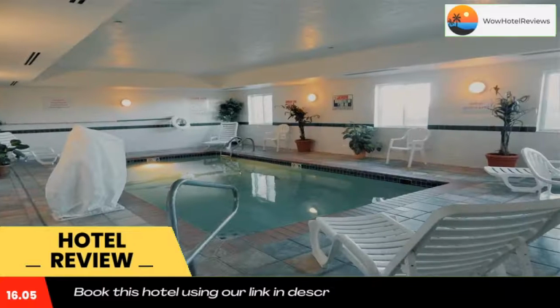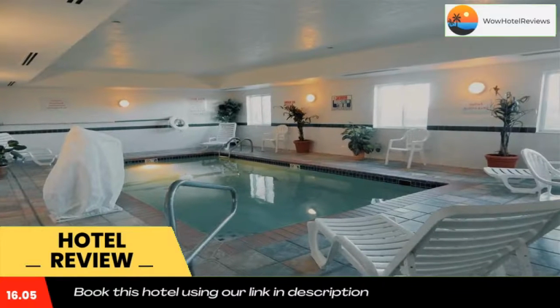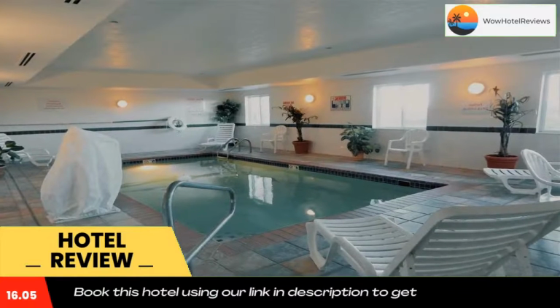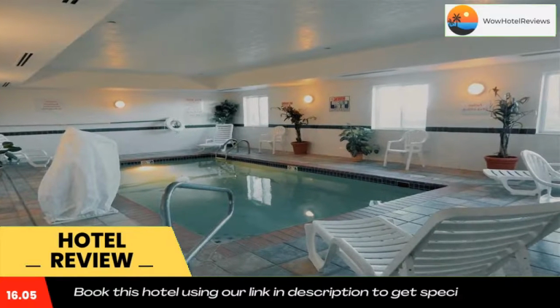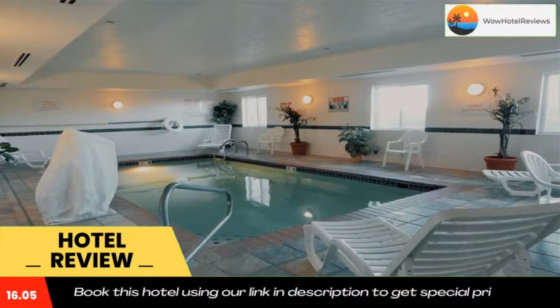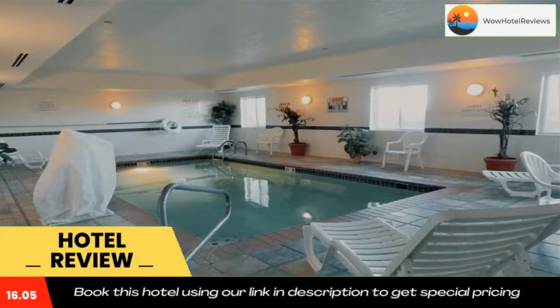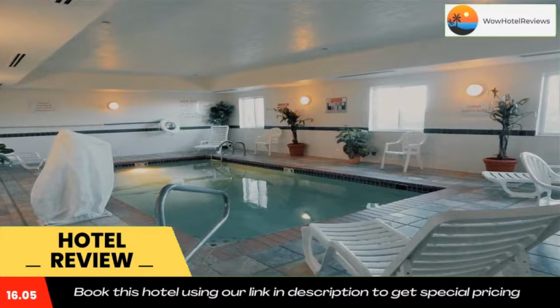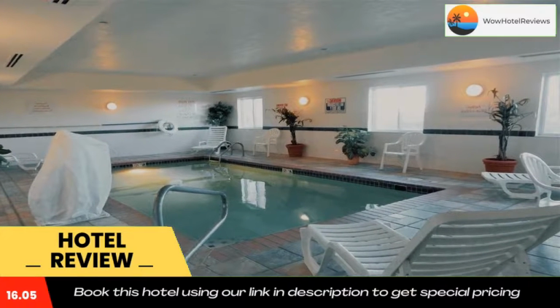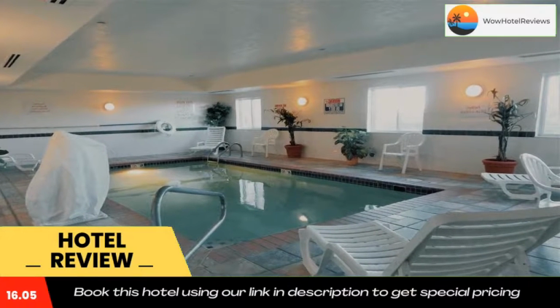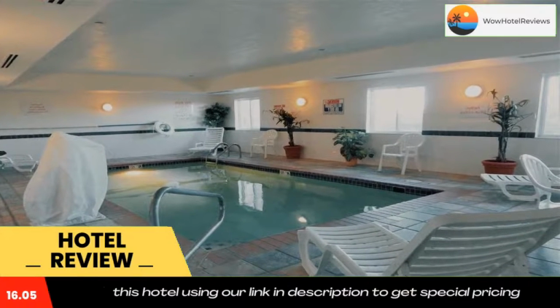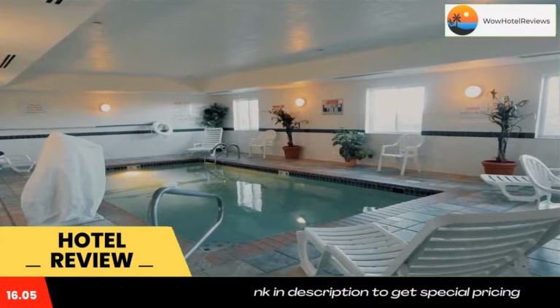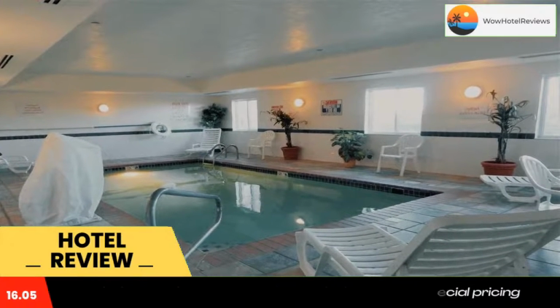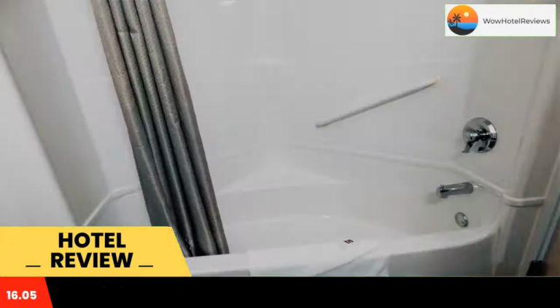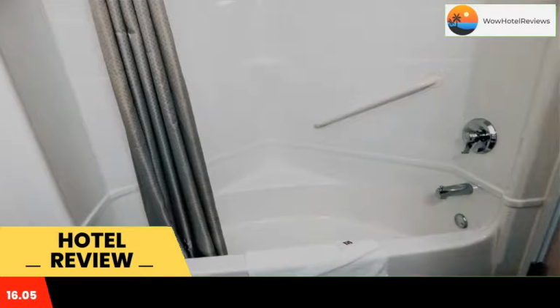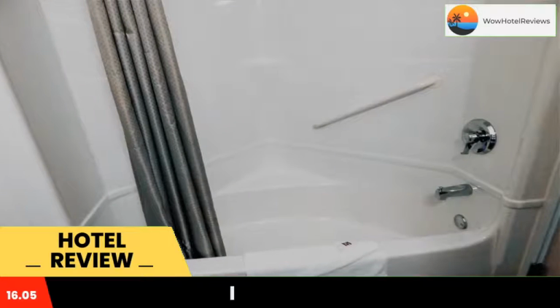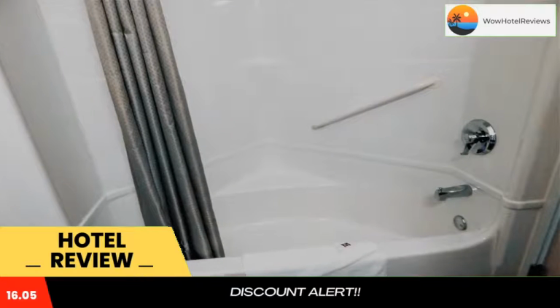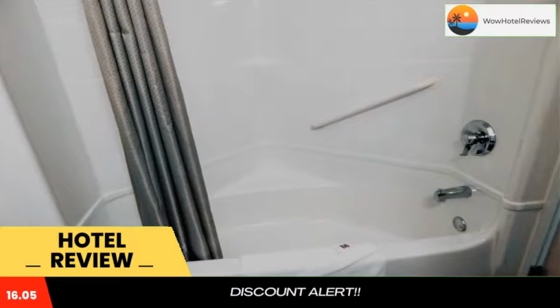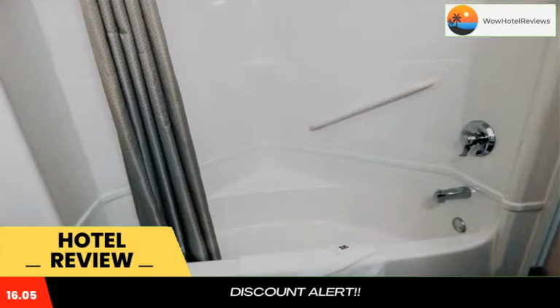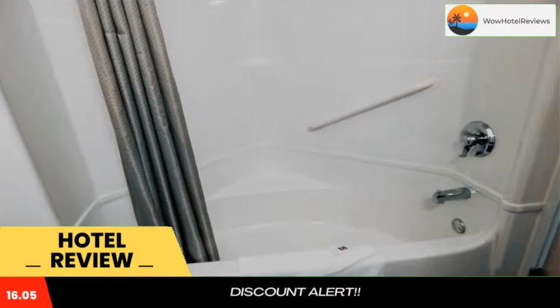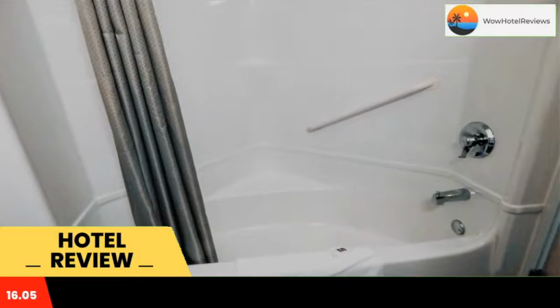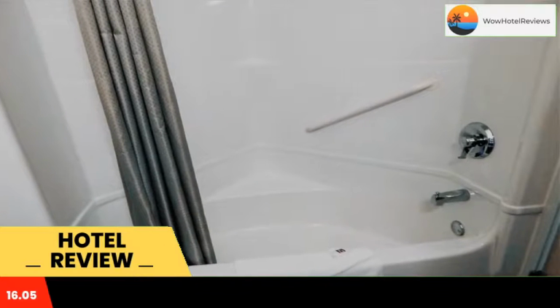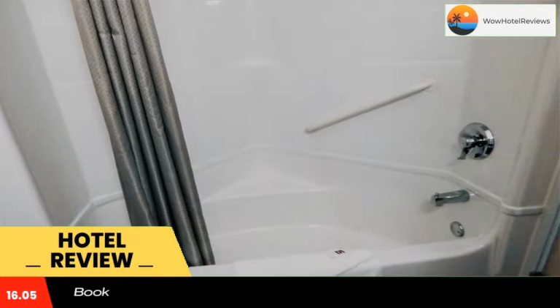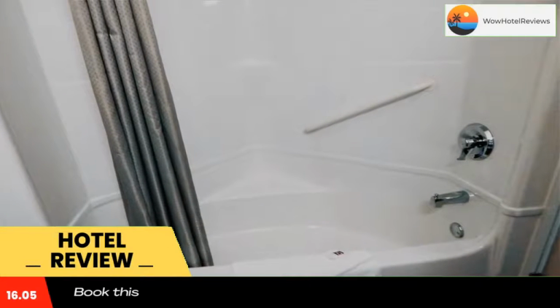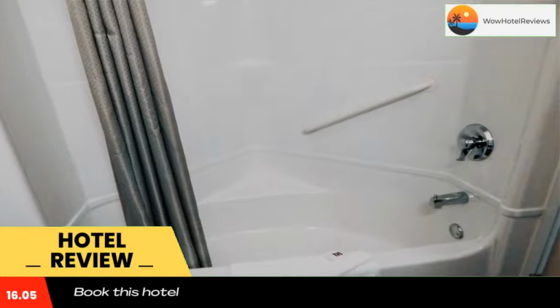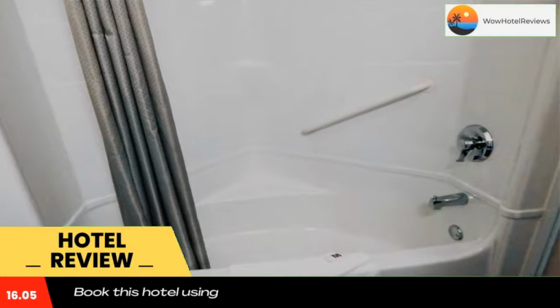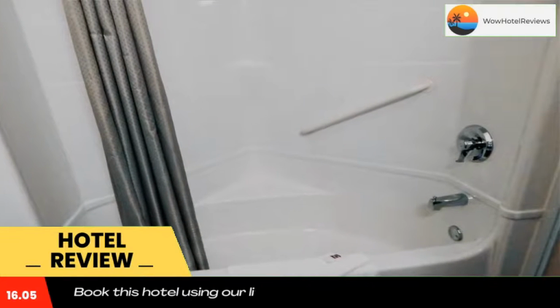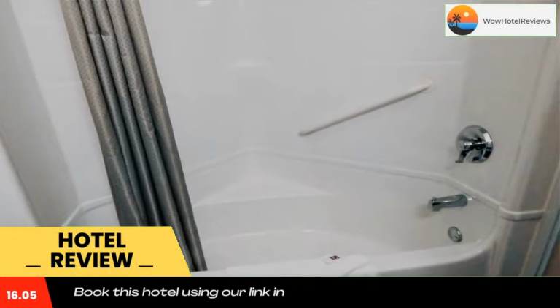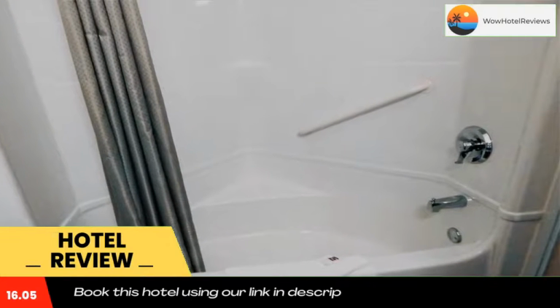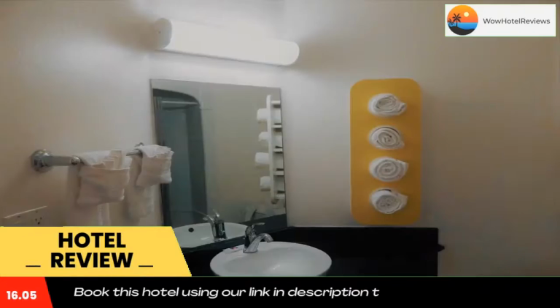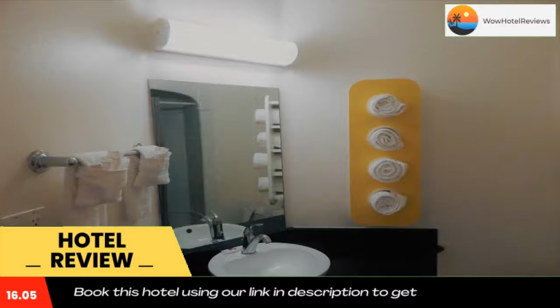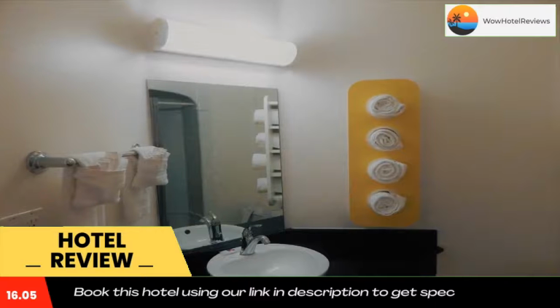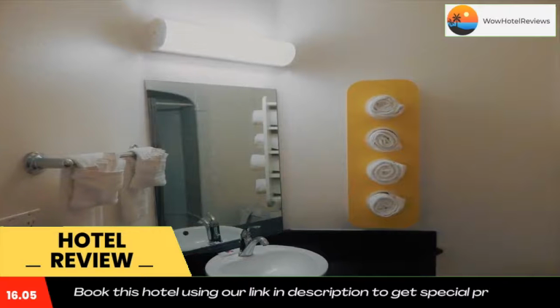Located off Interstate 90, this Baymont by Wyndham Sheridan is a 10-minute drive away from Sheridan County Airport.